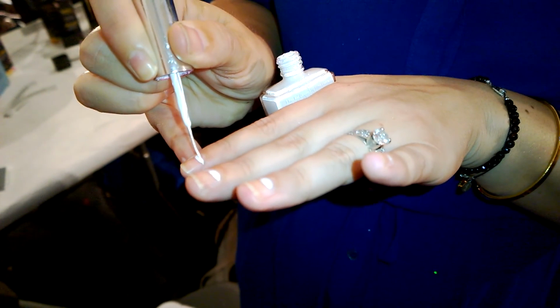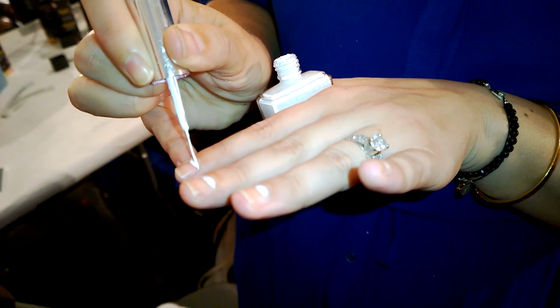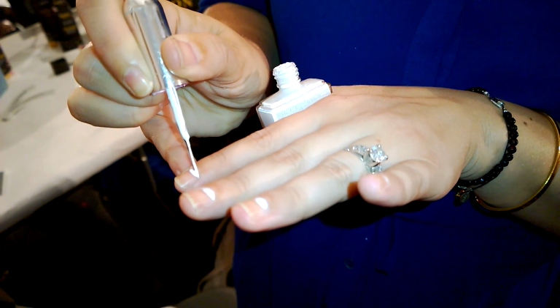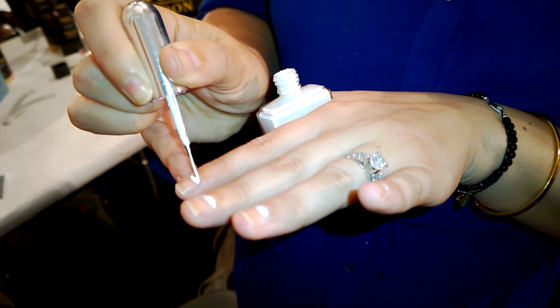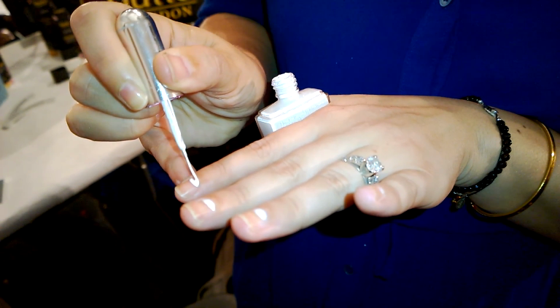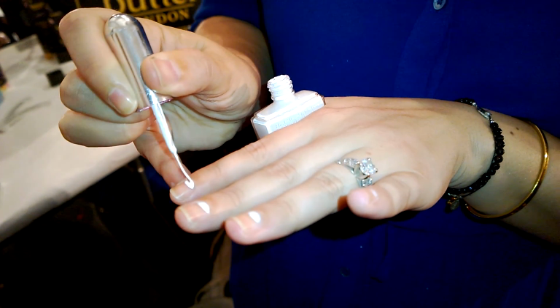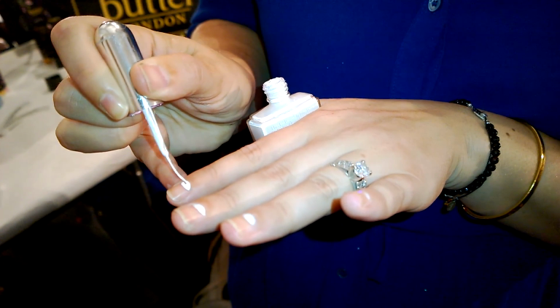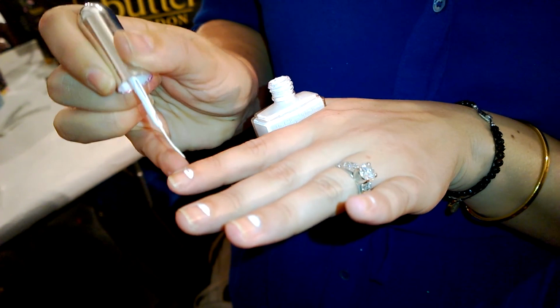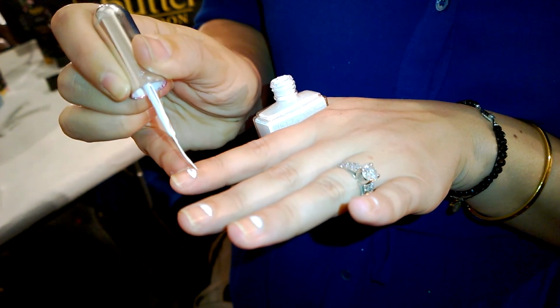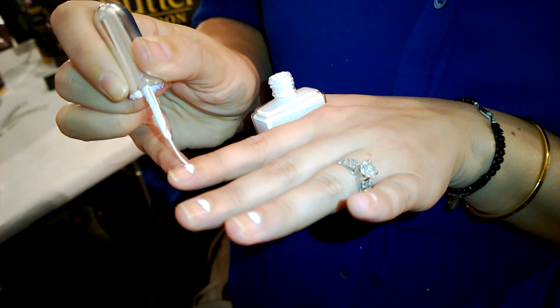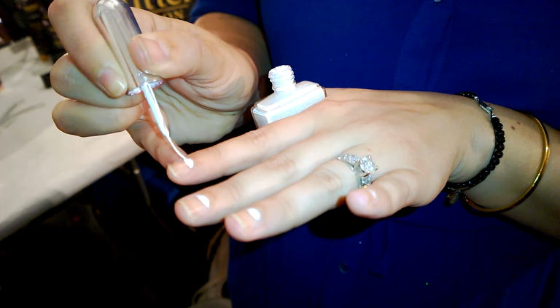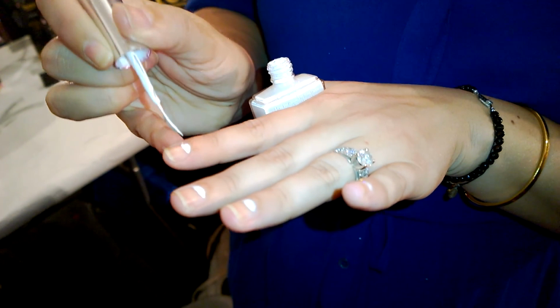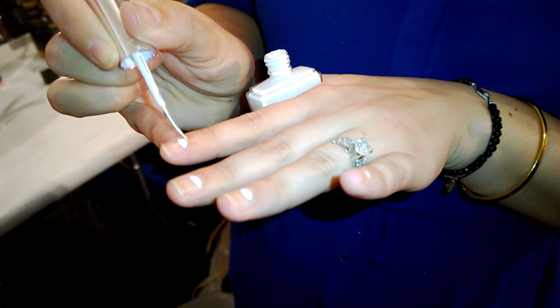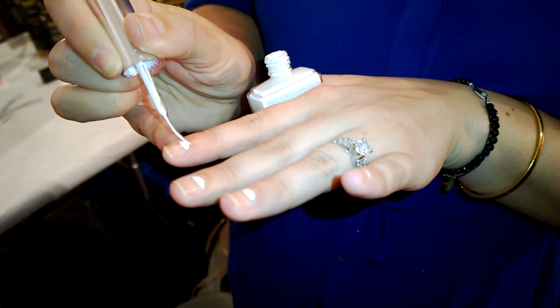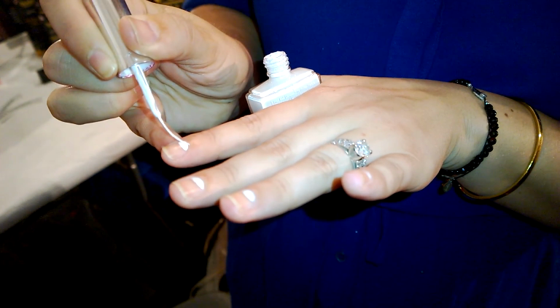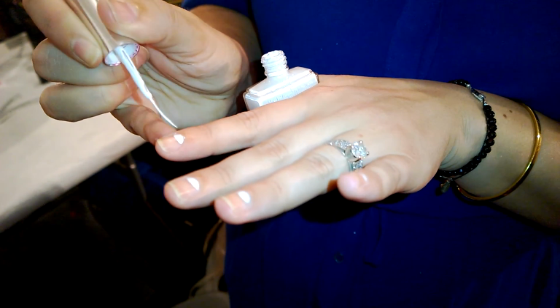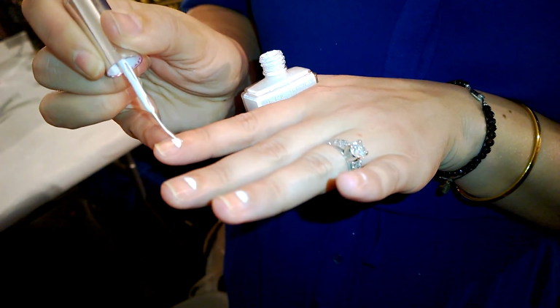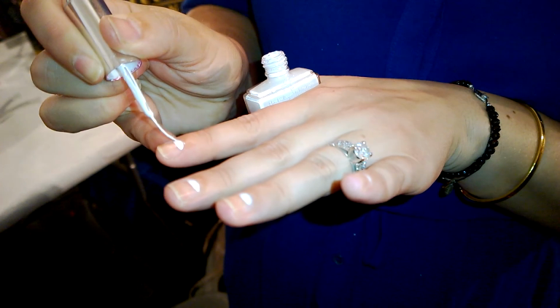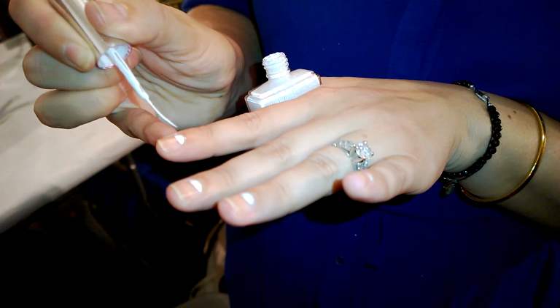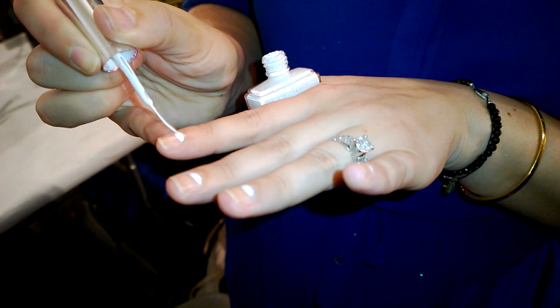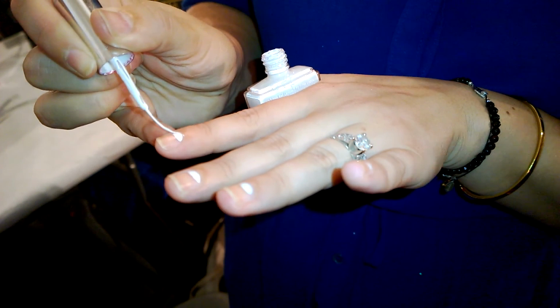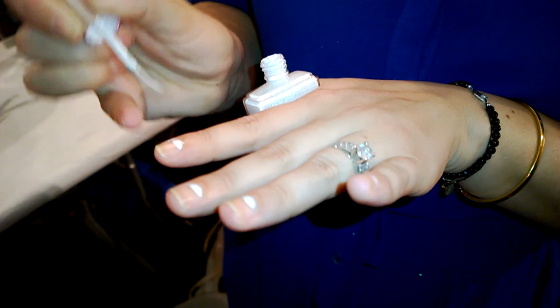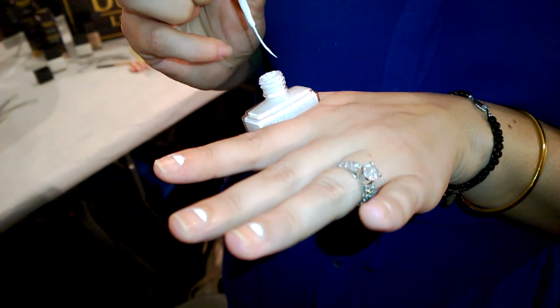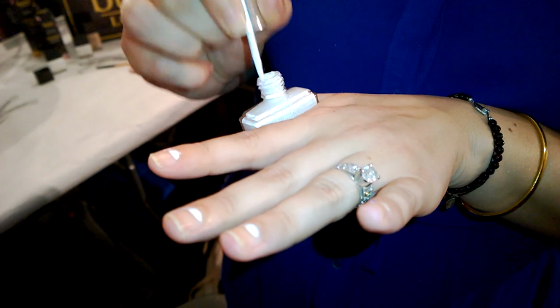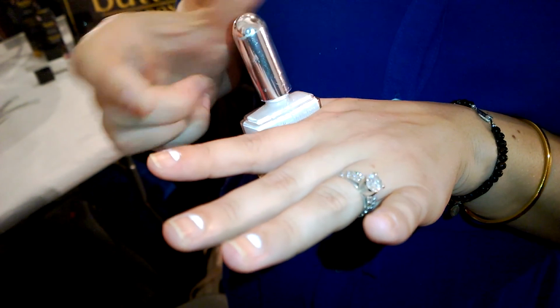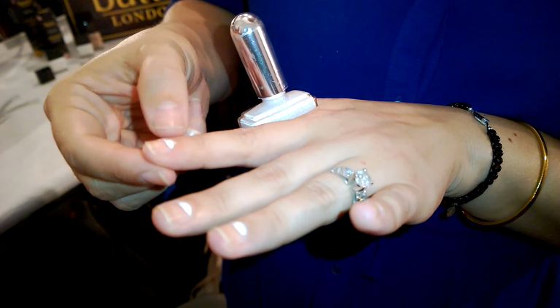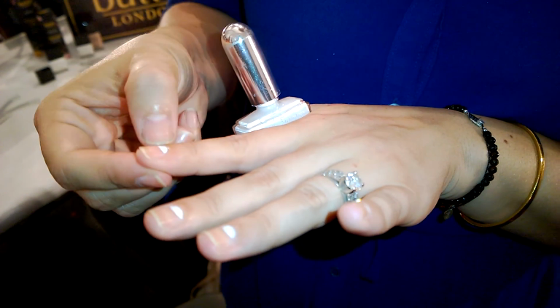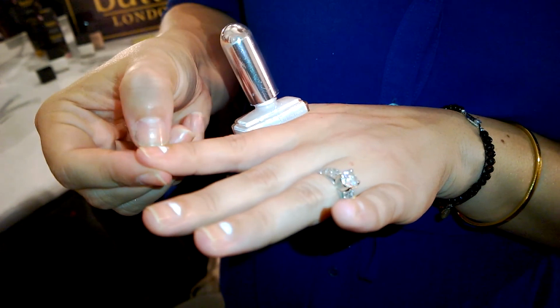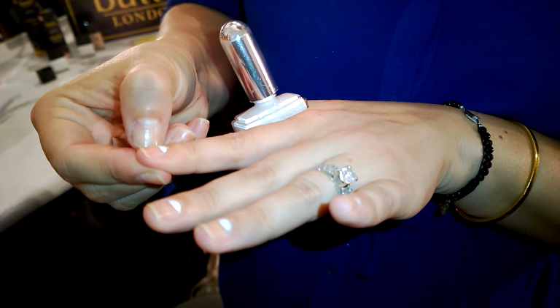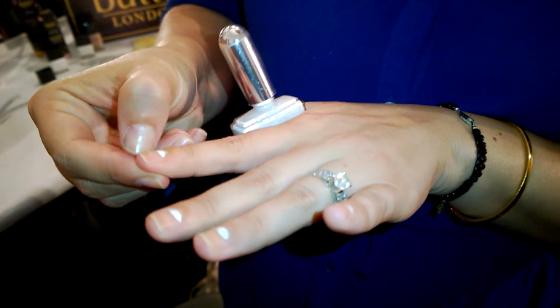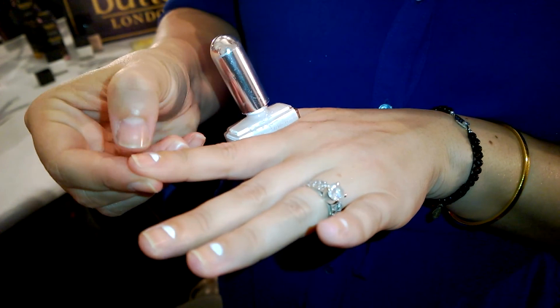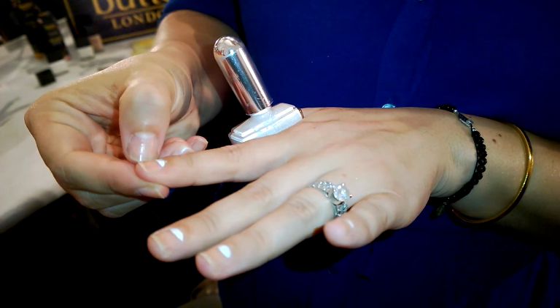Once it's dry, do you use anything on top? I'm not using a top coat because we want the nail to look as though this is just her half moon and she's got no nail polish on.